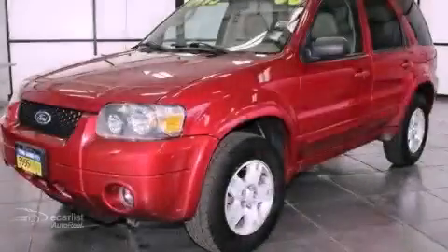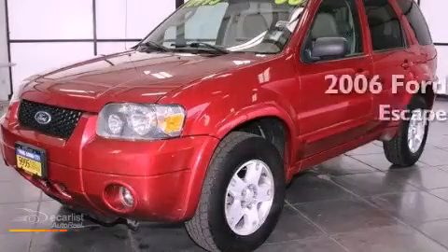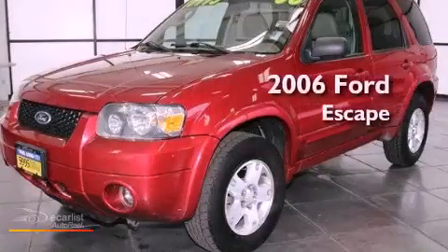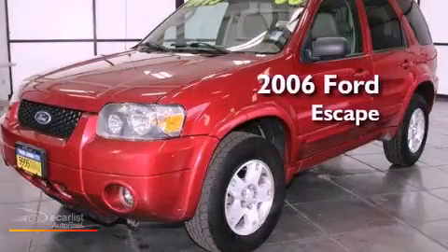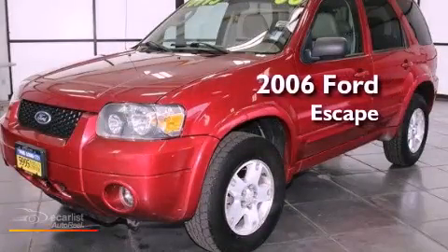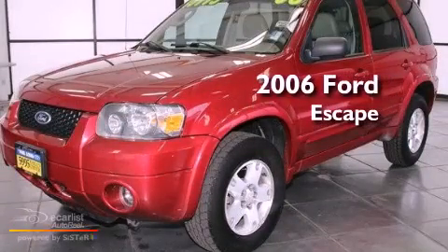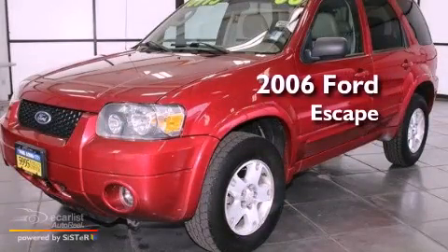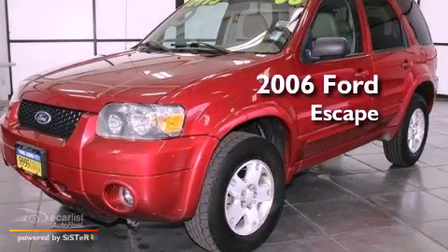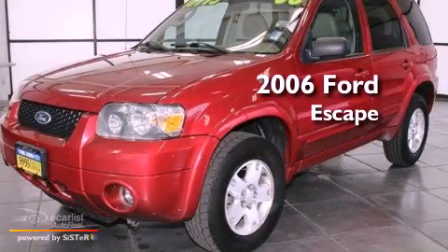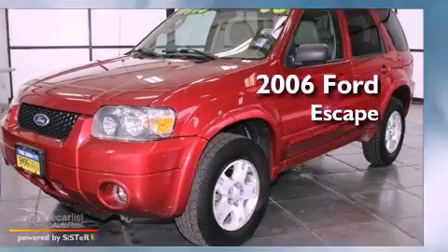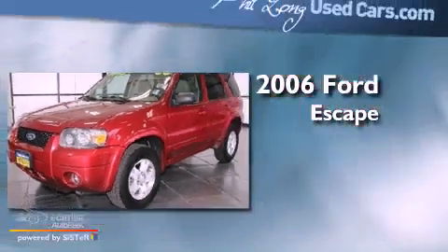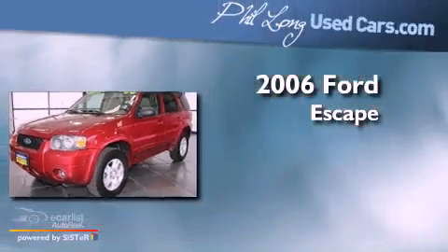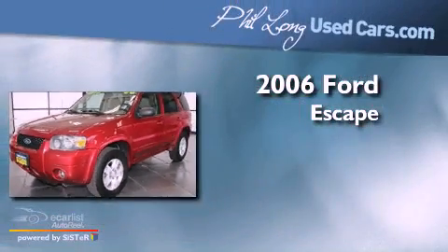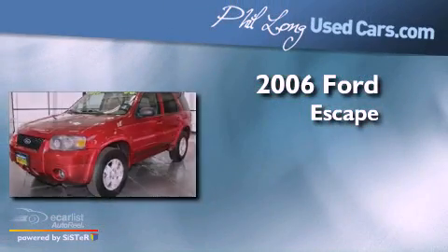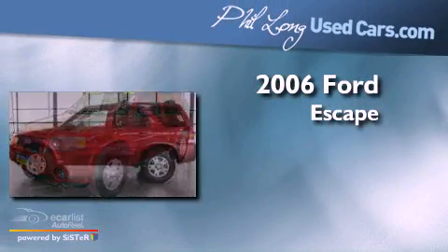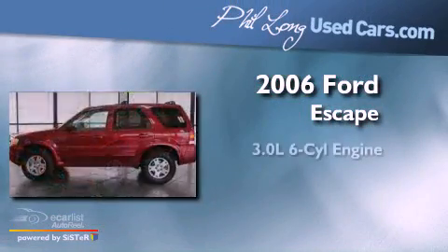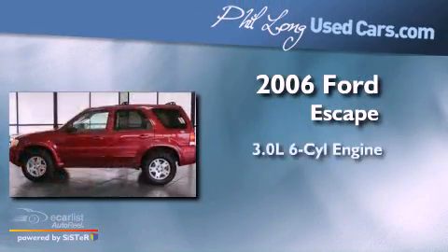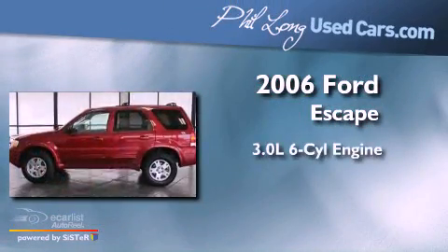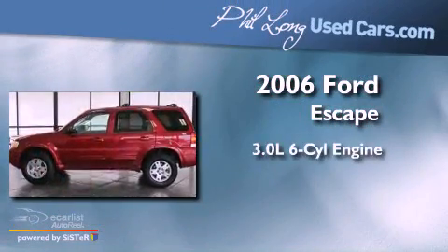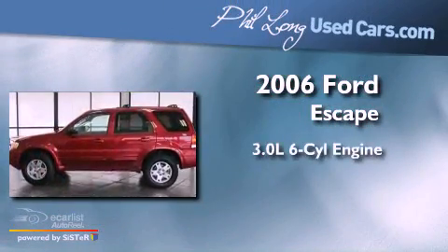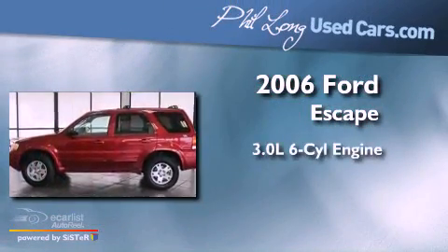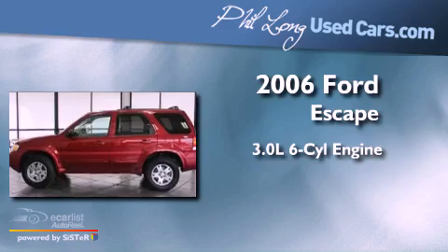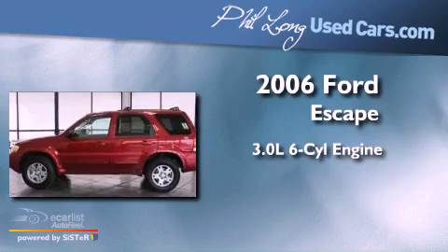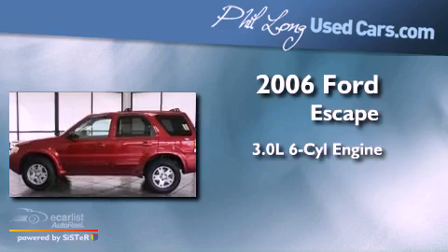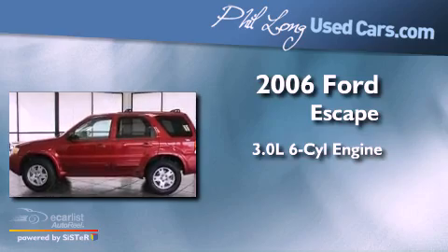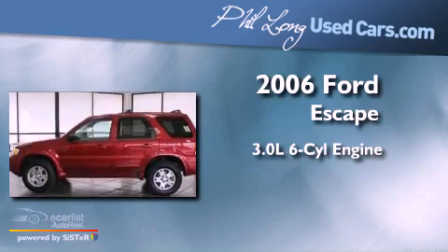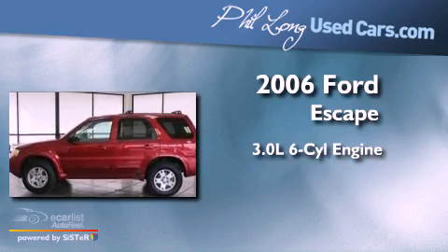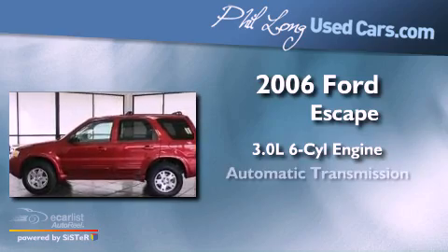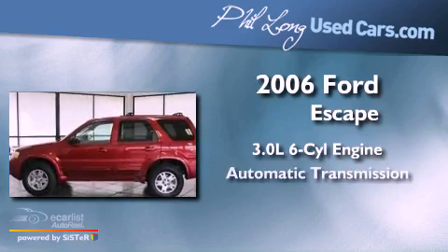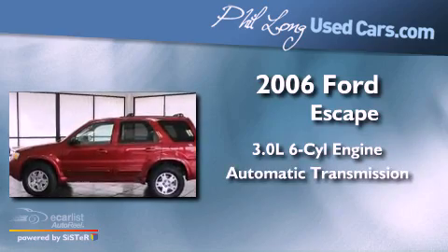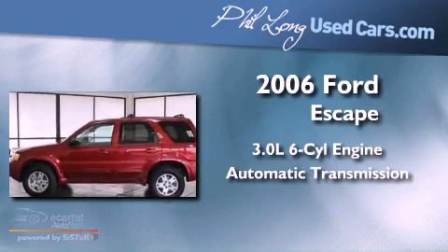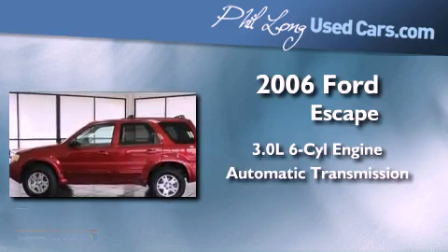This is a 2006 Ford Escape. It features a 3.0-liter six-cylinder engine and an automatic transmission.